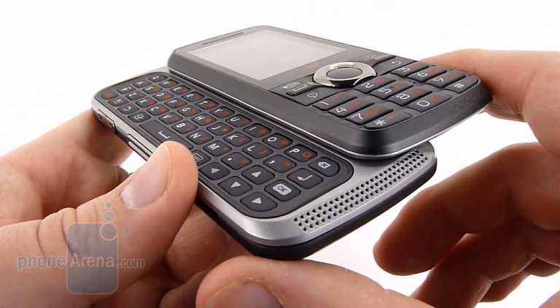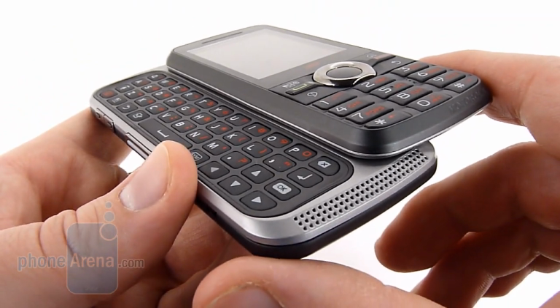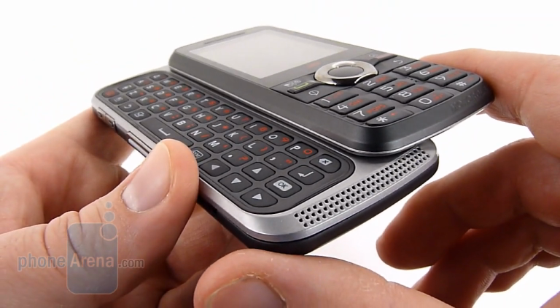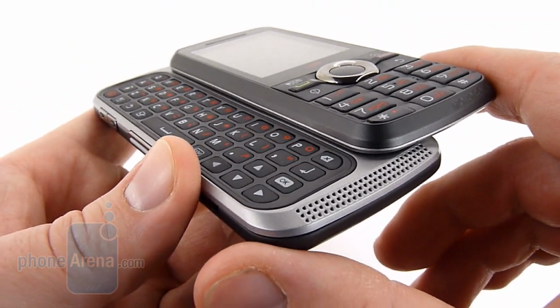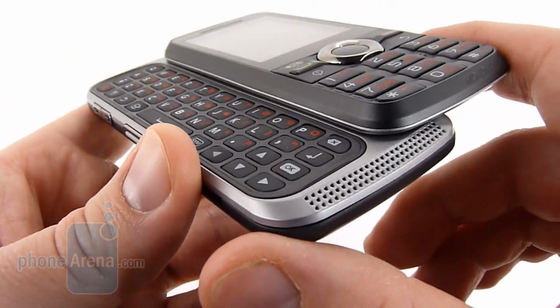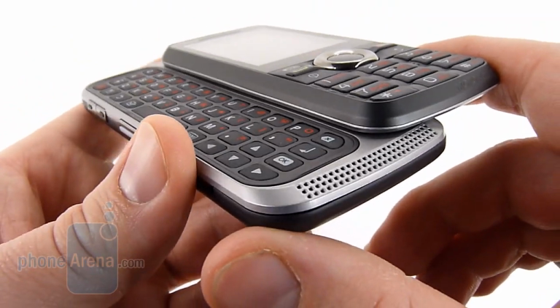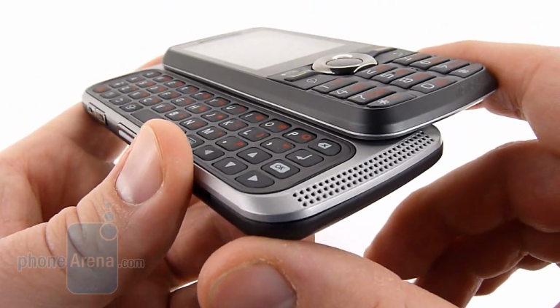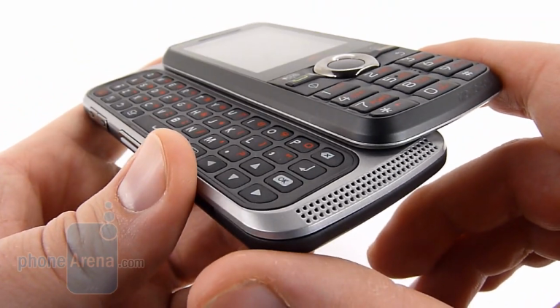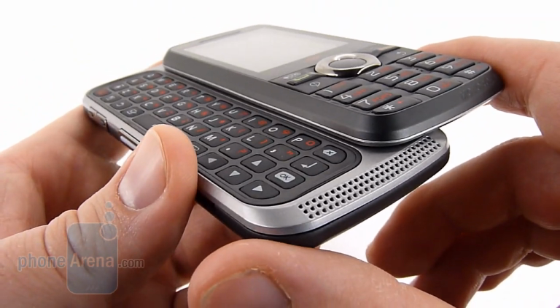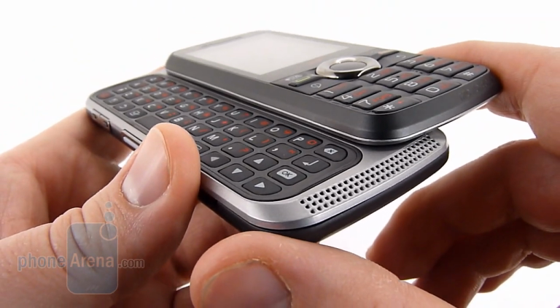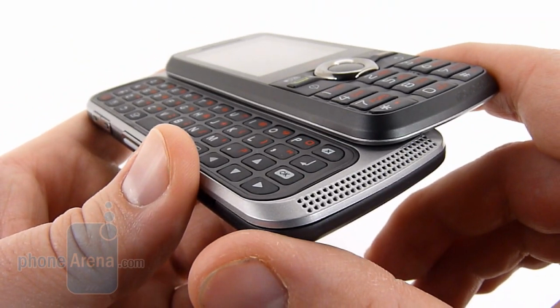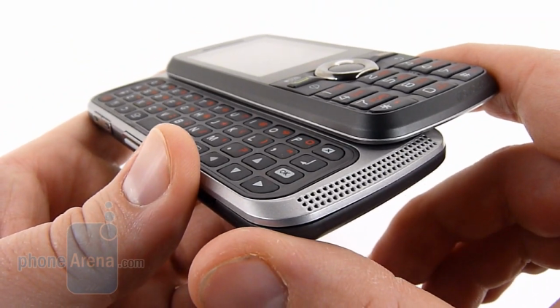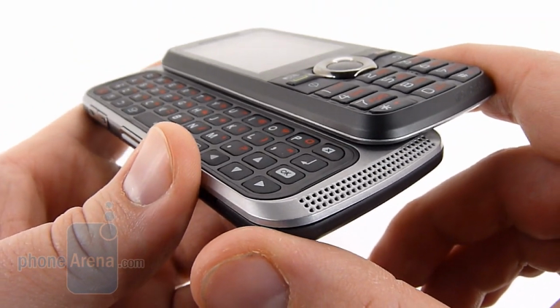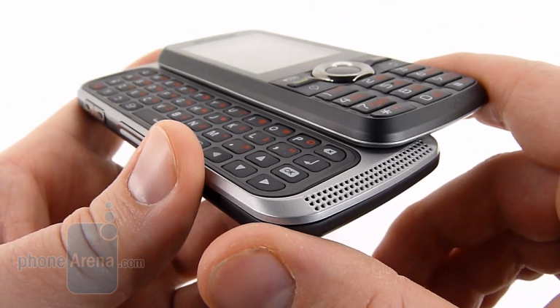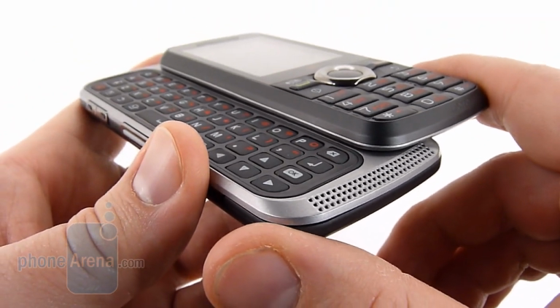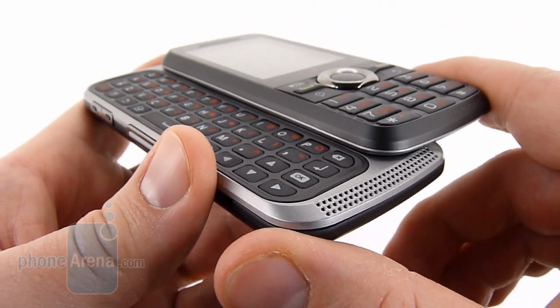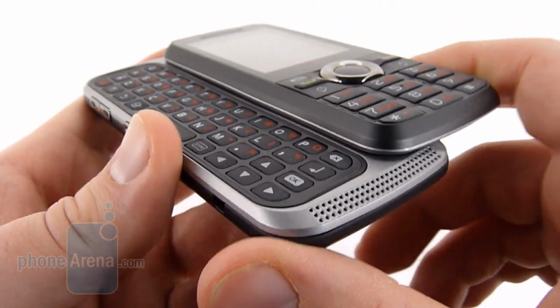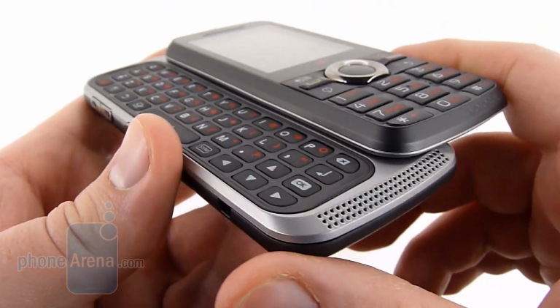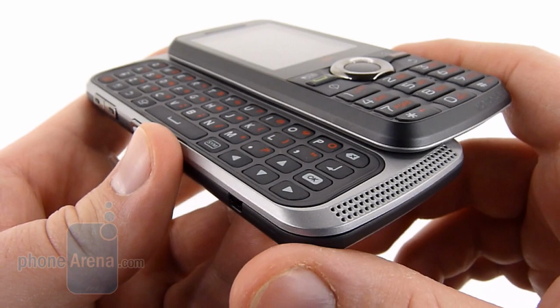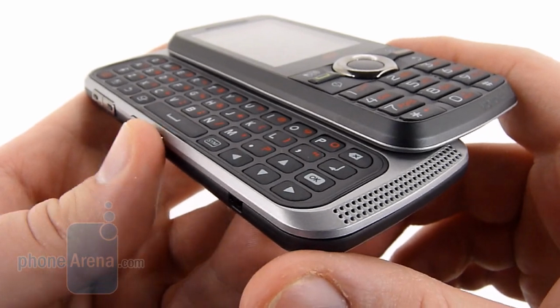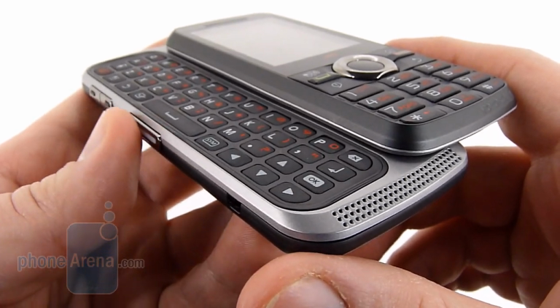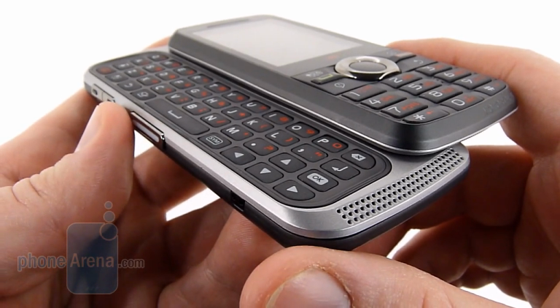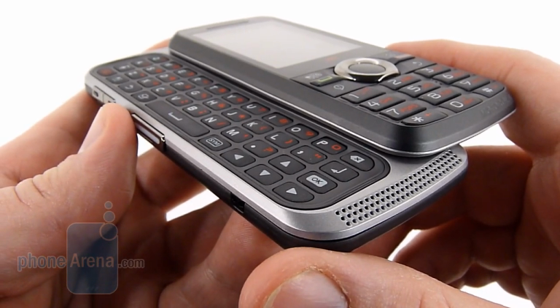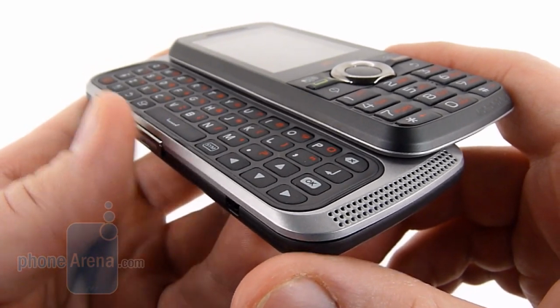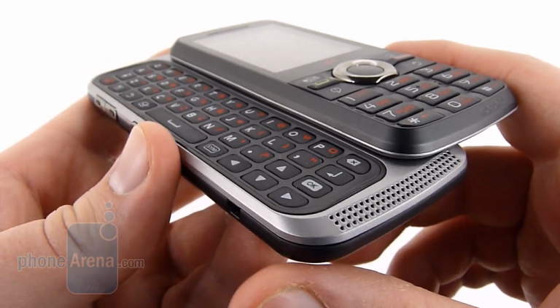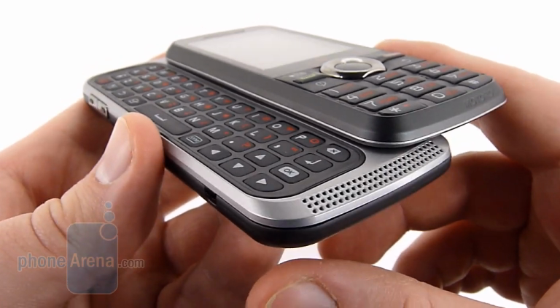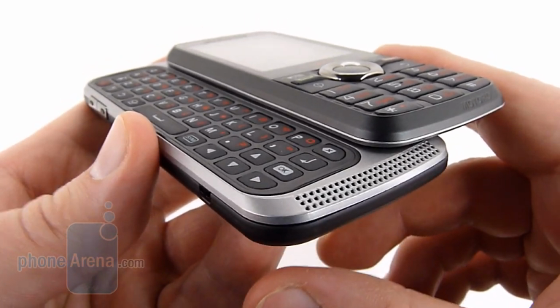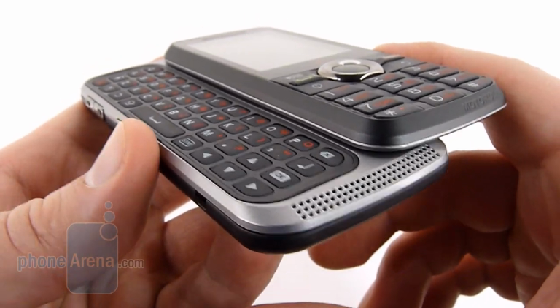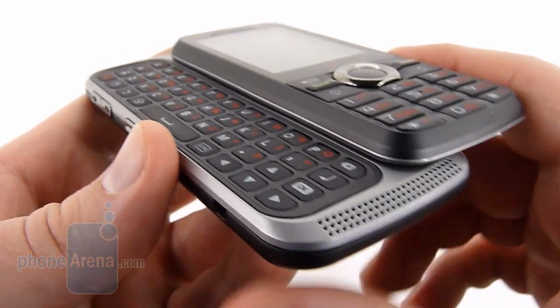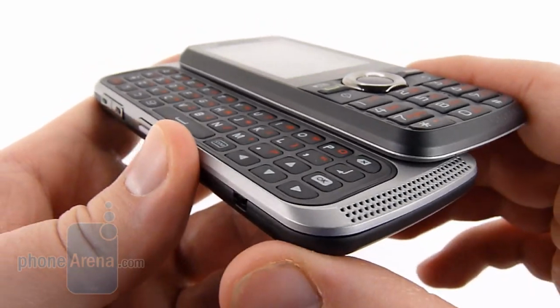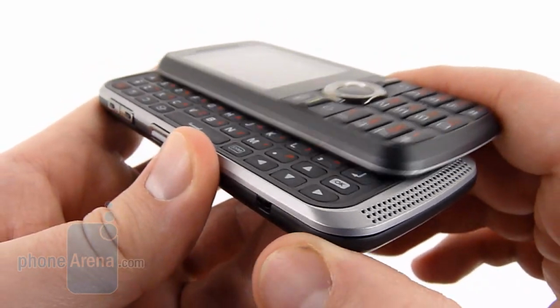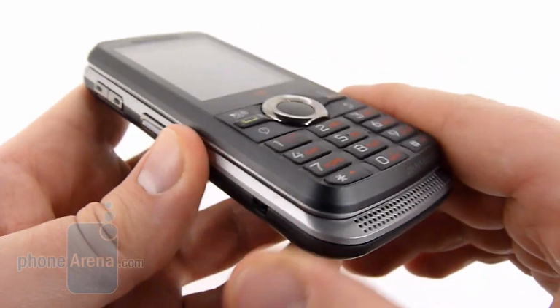As we're pretty used to with direct connect phones, the speaker is quite loud, and for doing things like speakerphone or even music, it's pretty good.